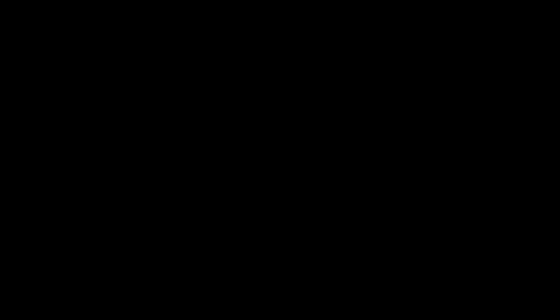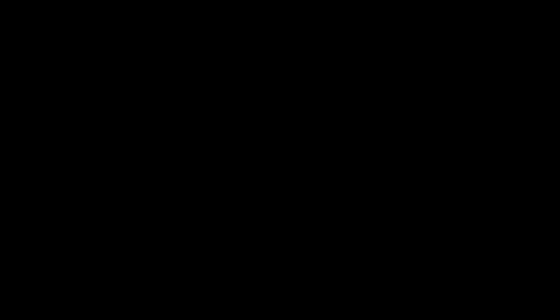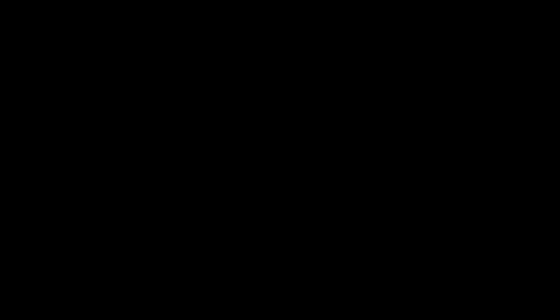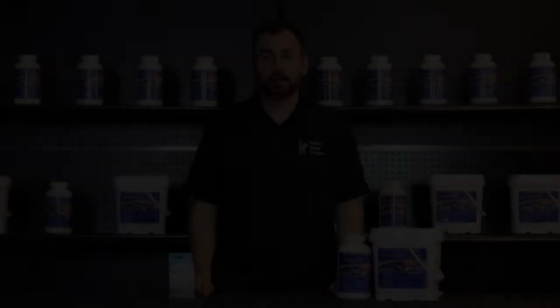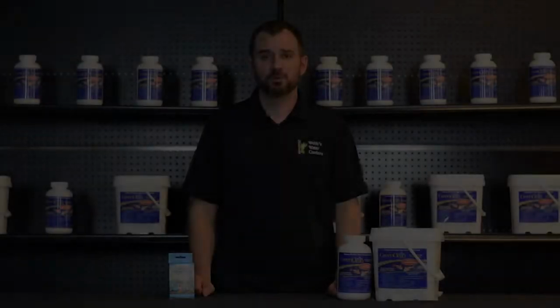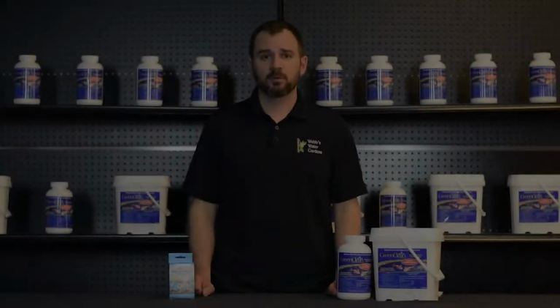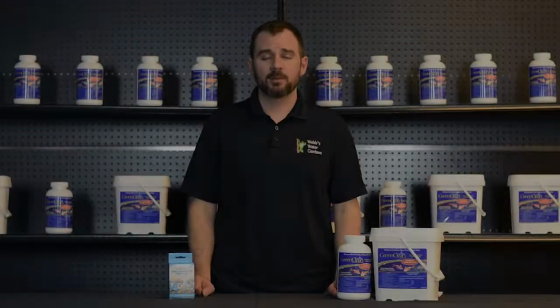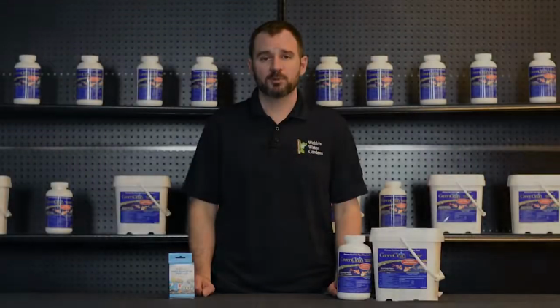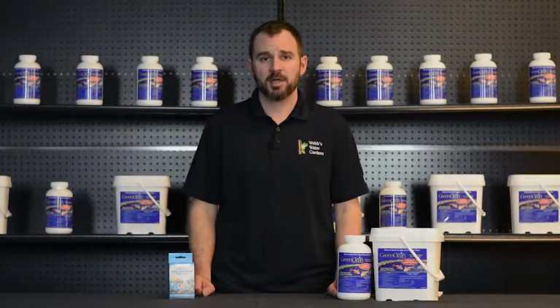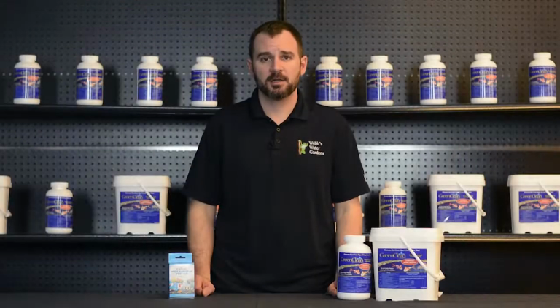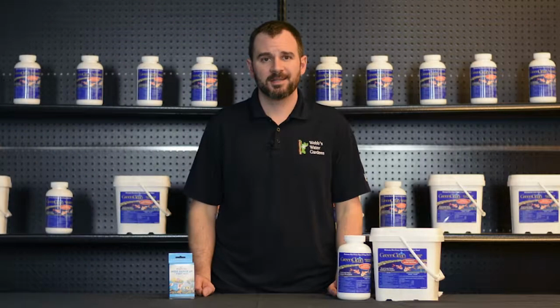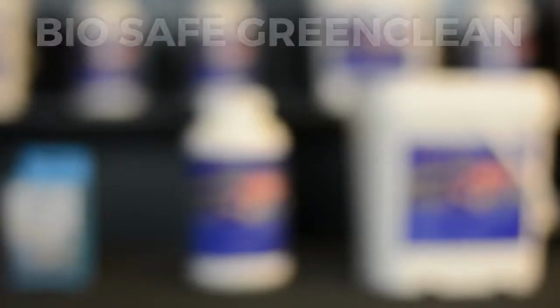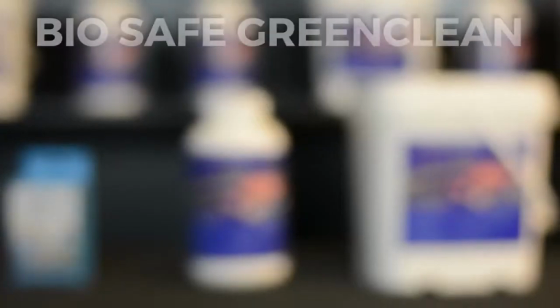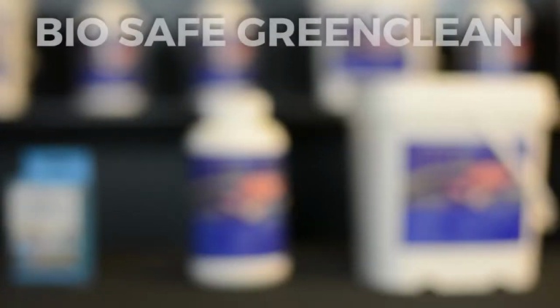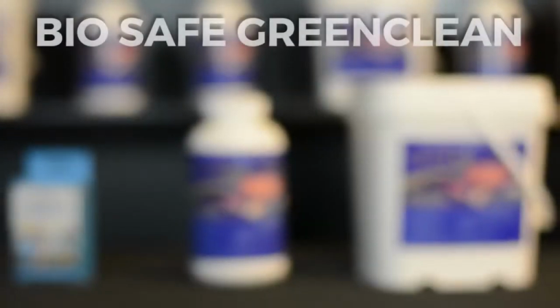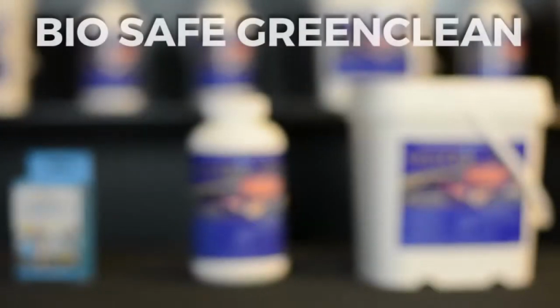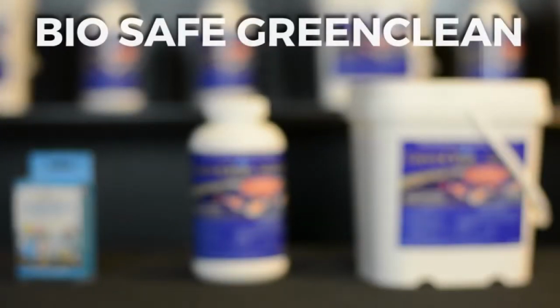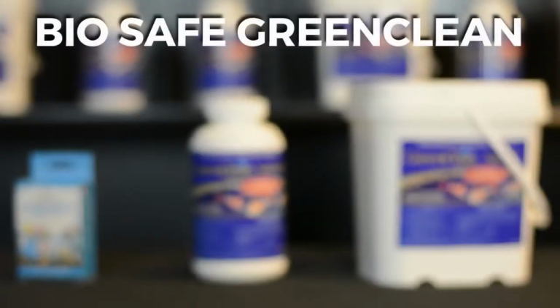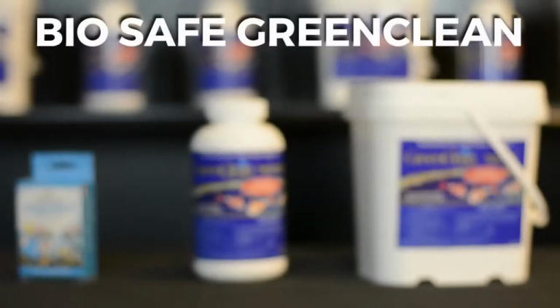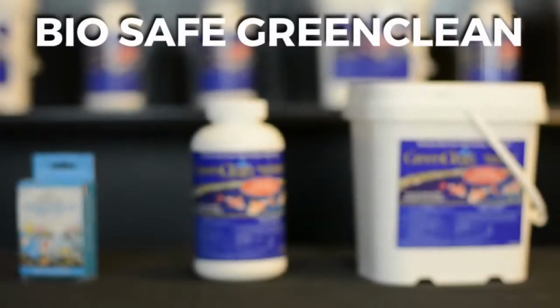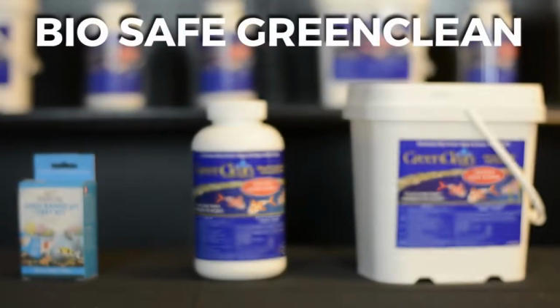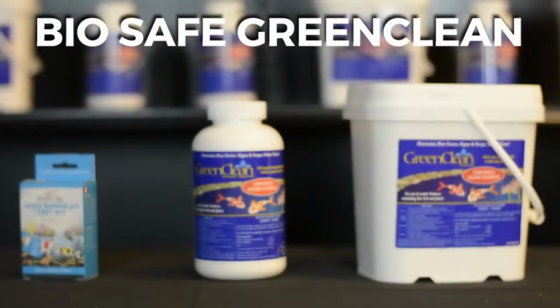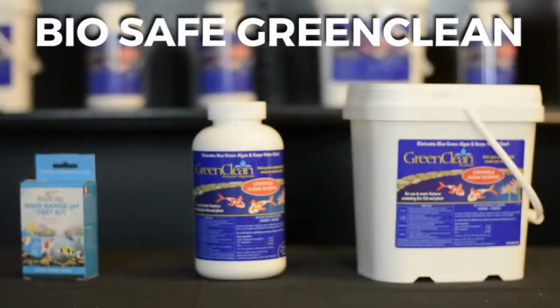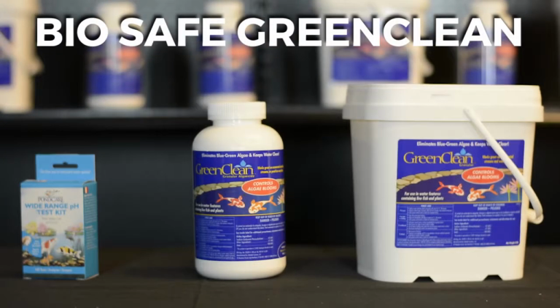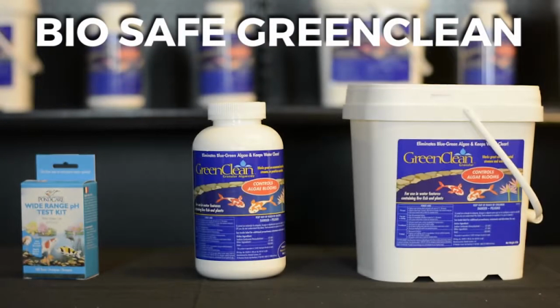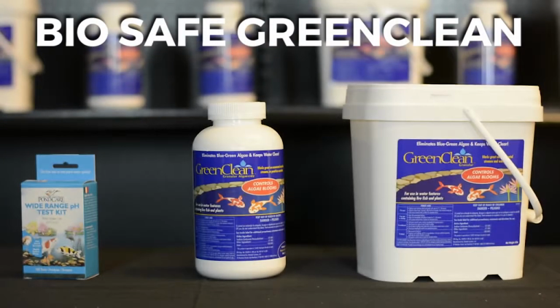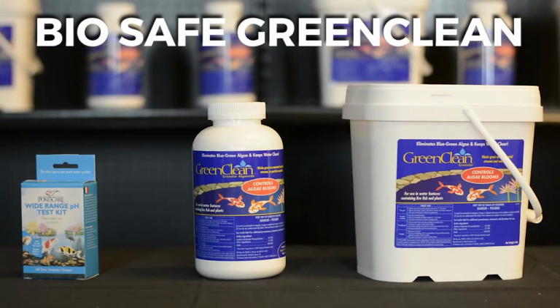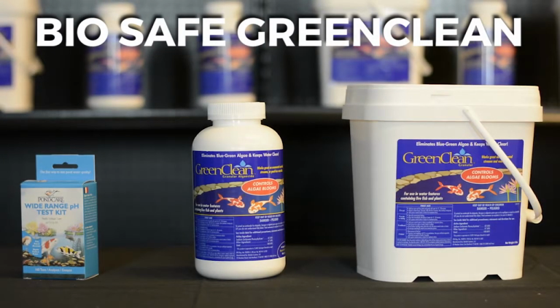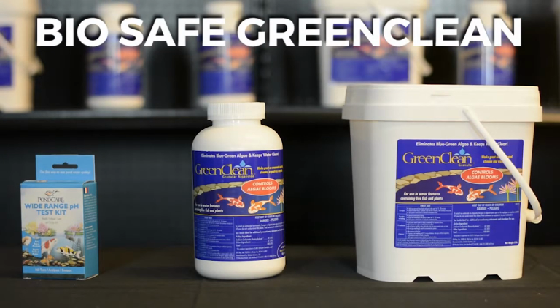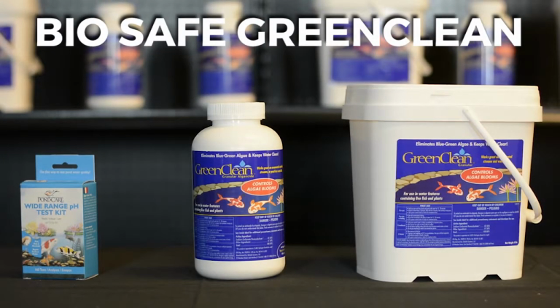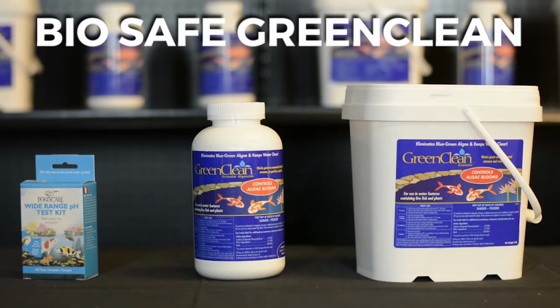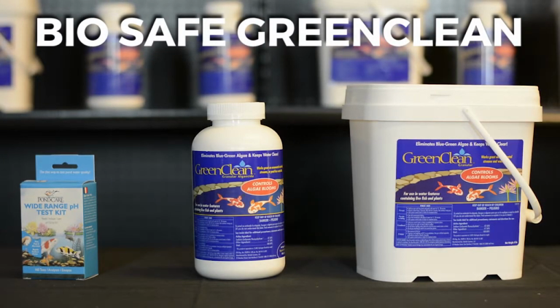Hi, I'm Joe from WebZoneLine, and today we're going to review BioSafe Green Clean Granular Algaecide.